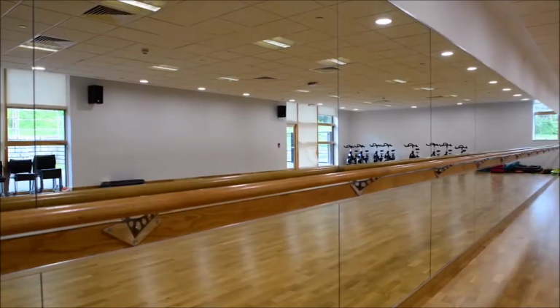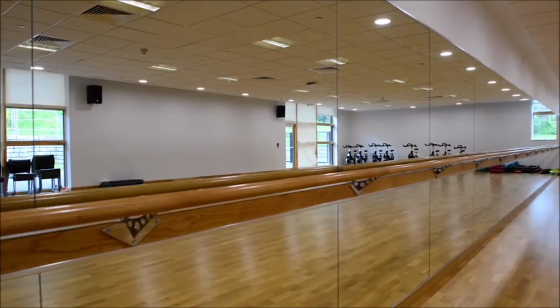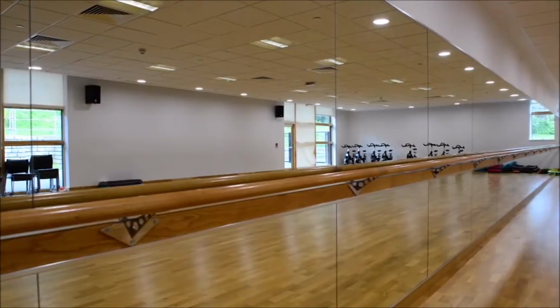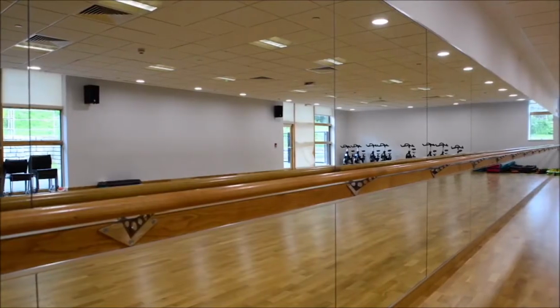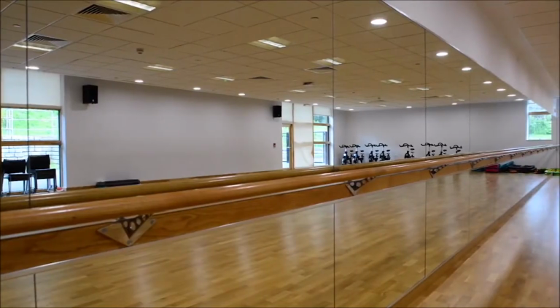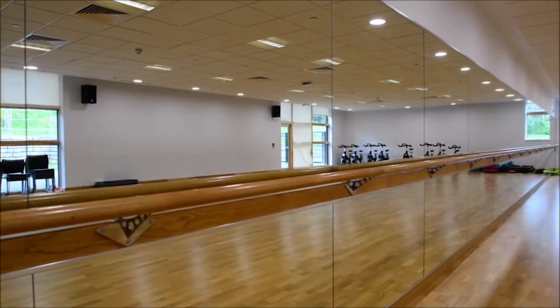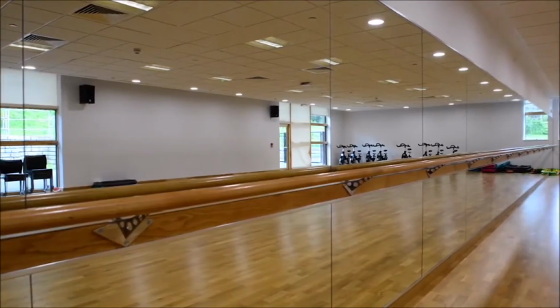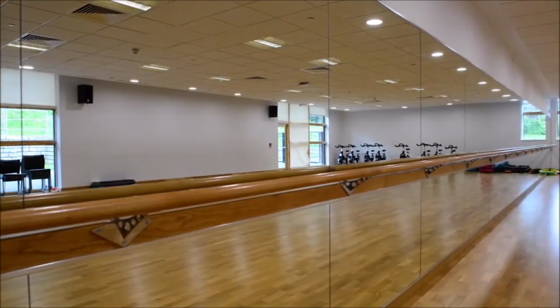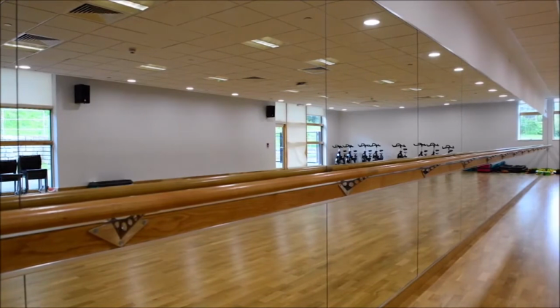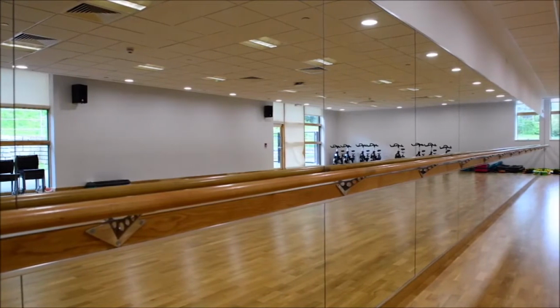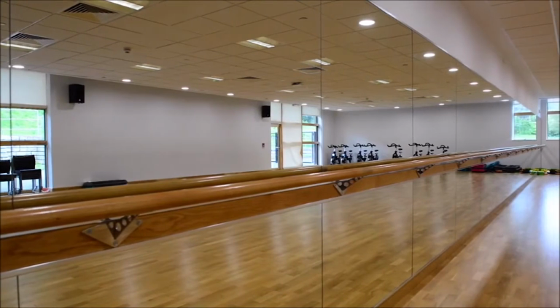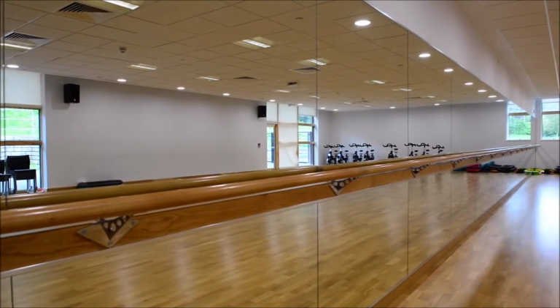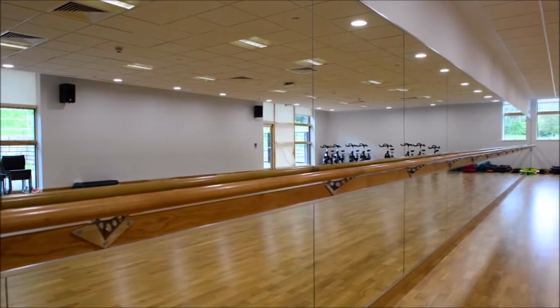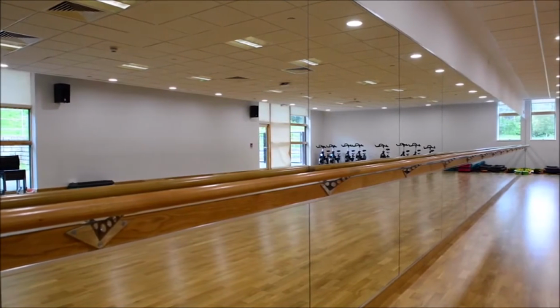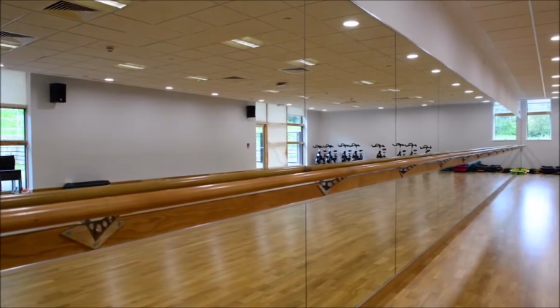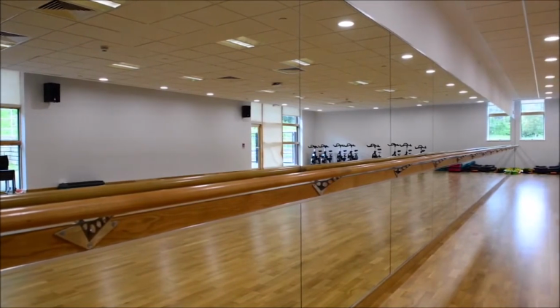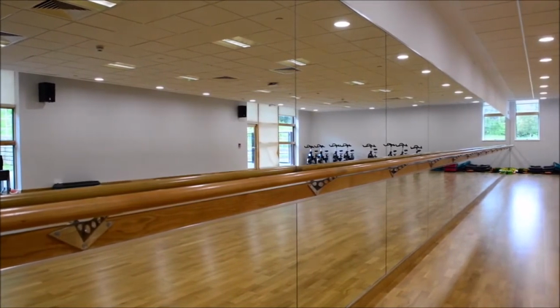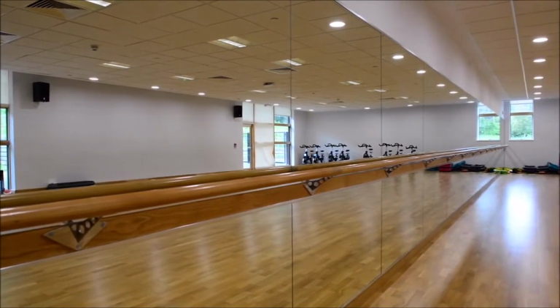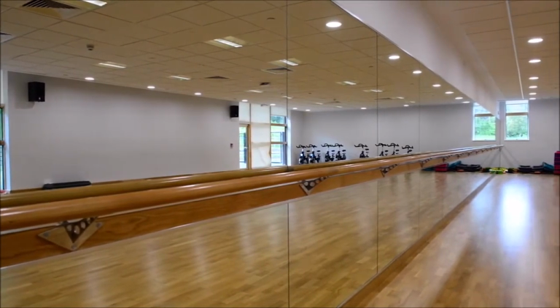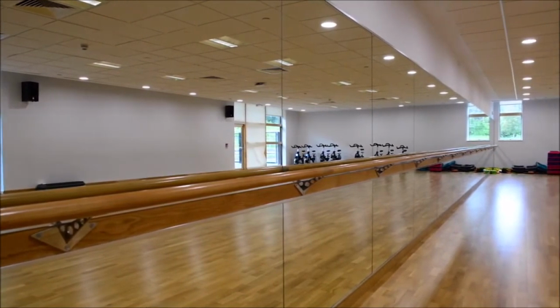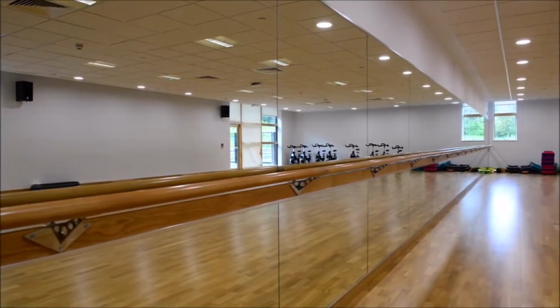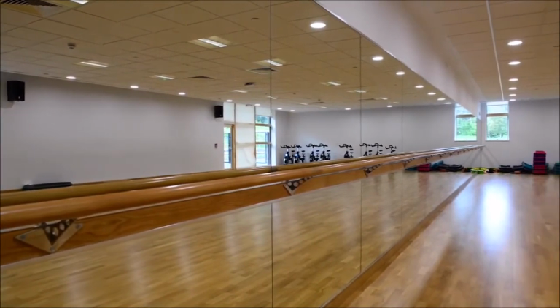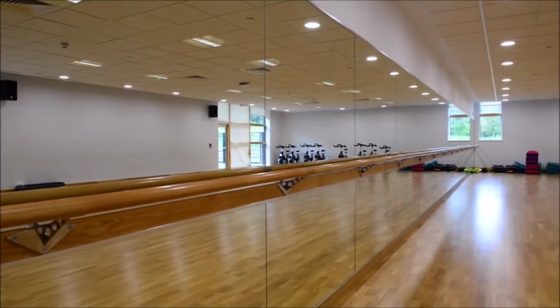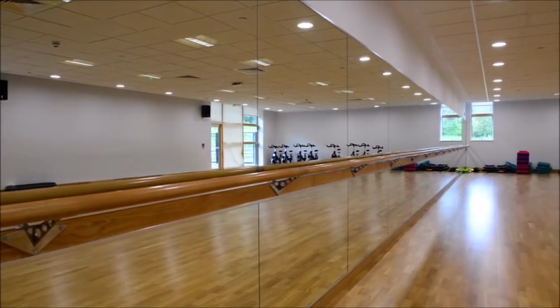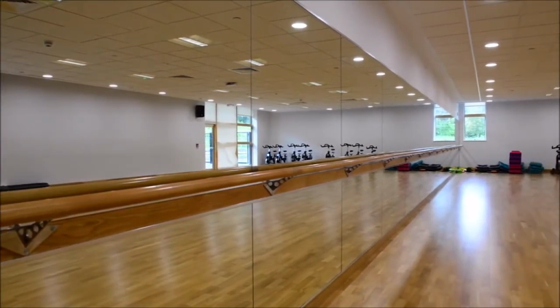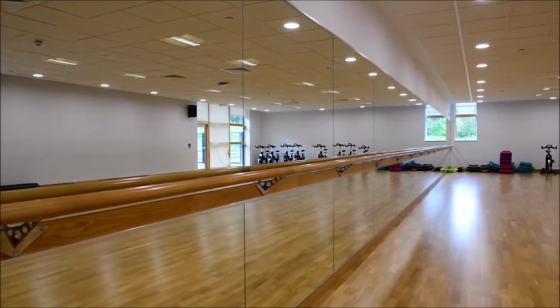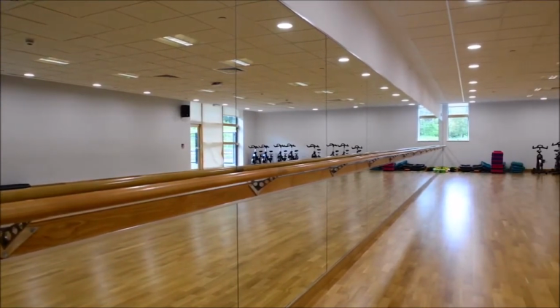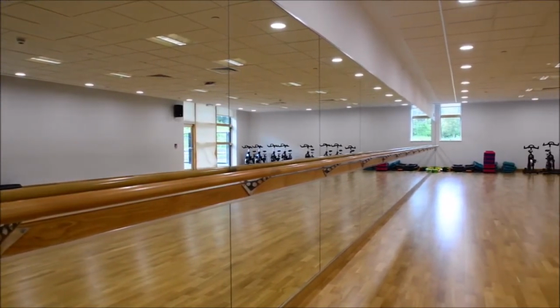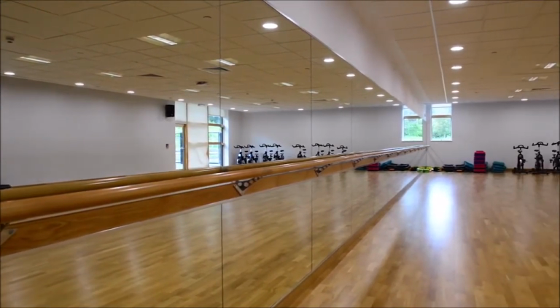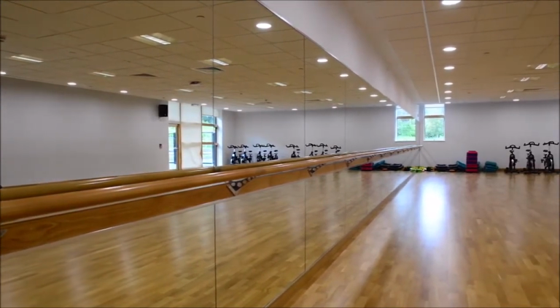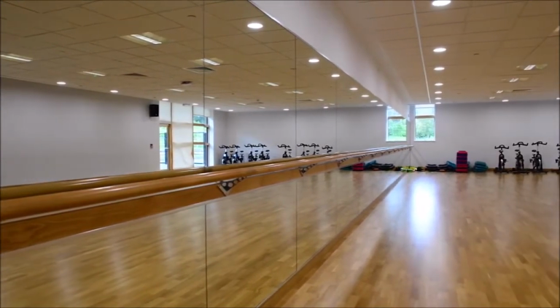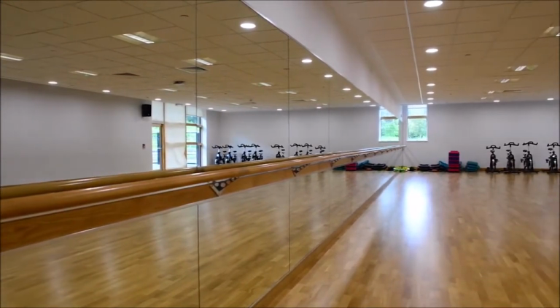This is our dance studio, complete with ballet mirrors. It can make a superb workout space.